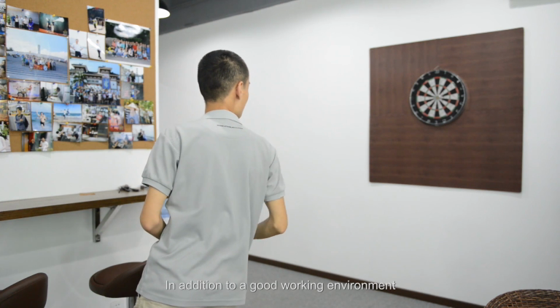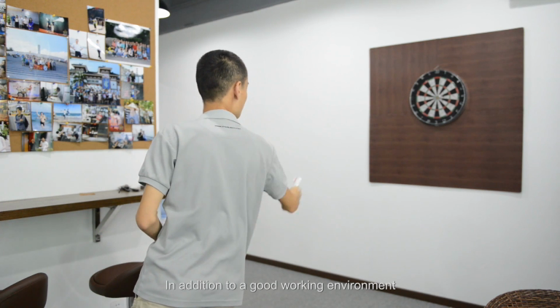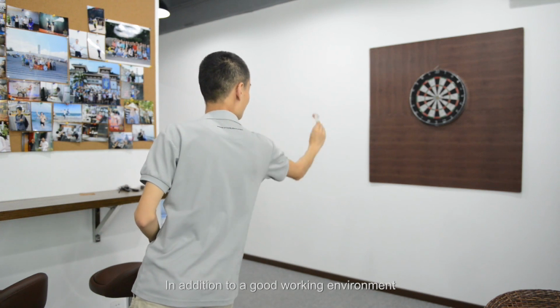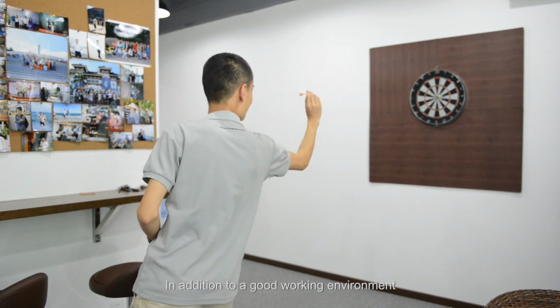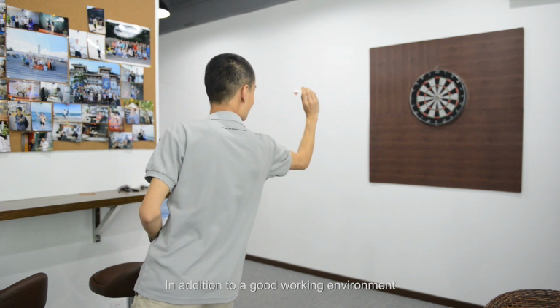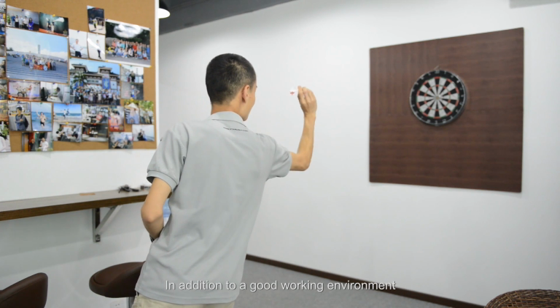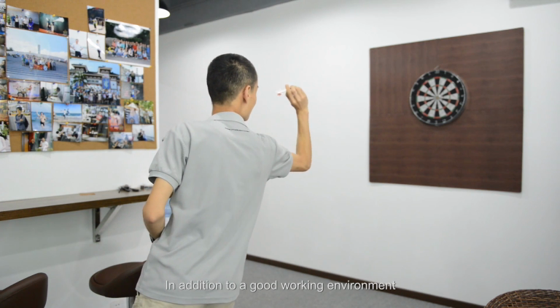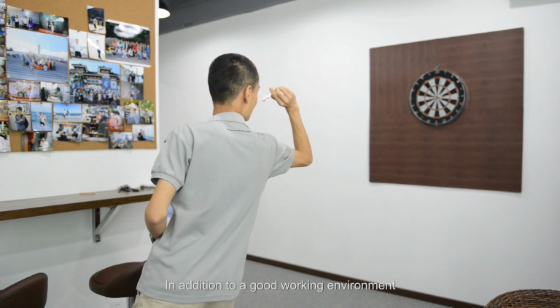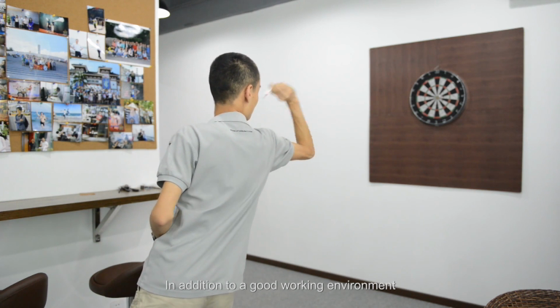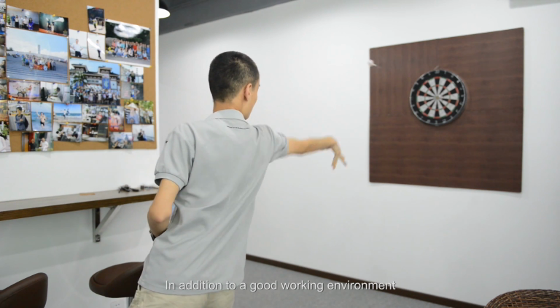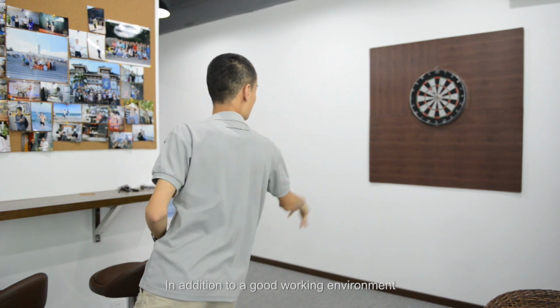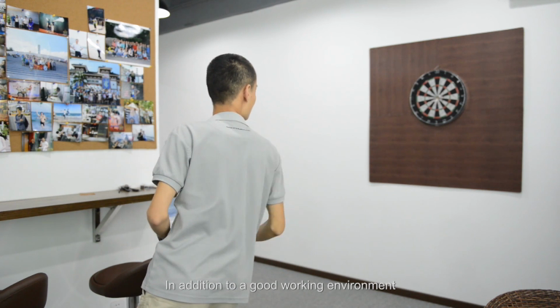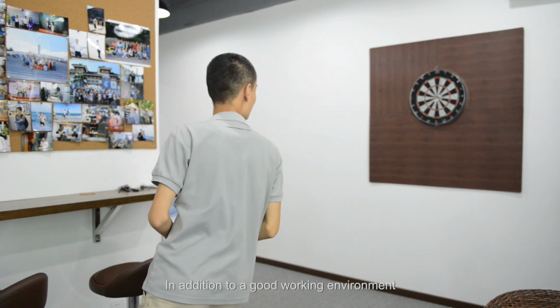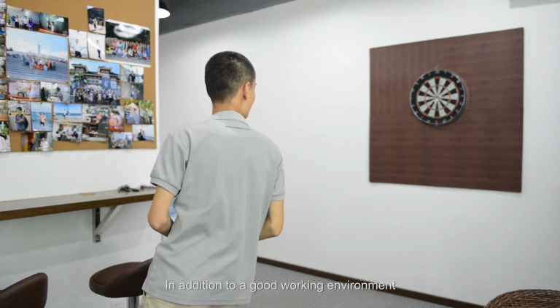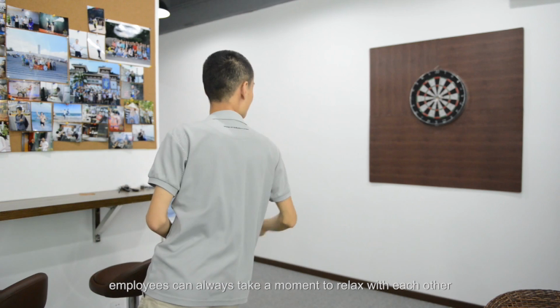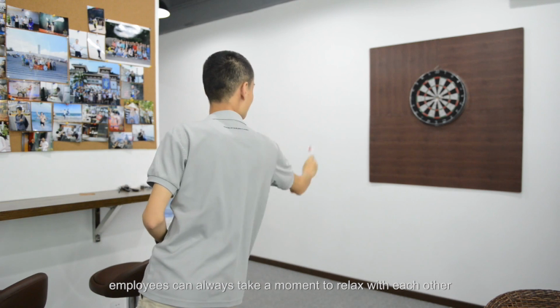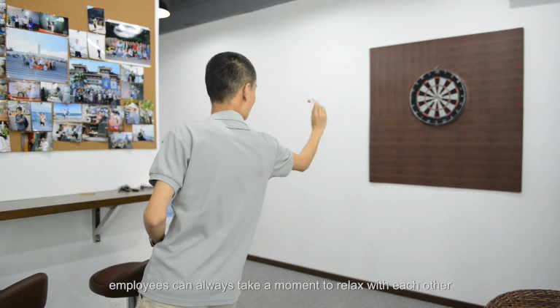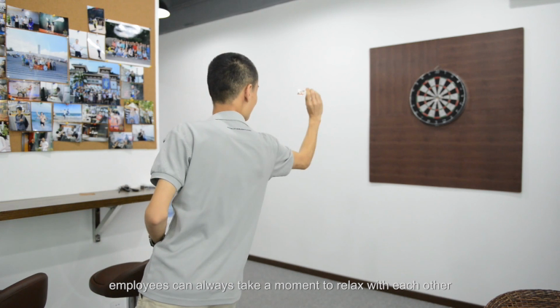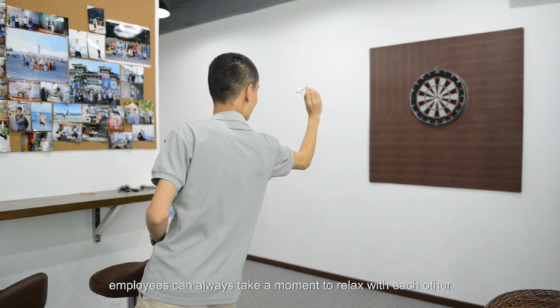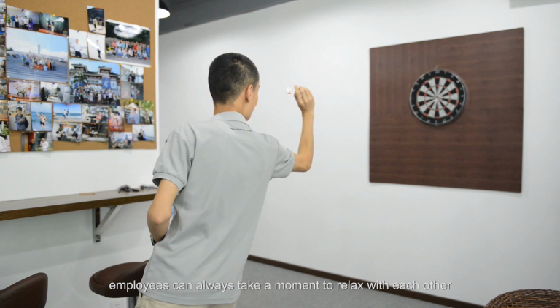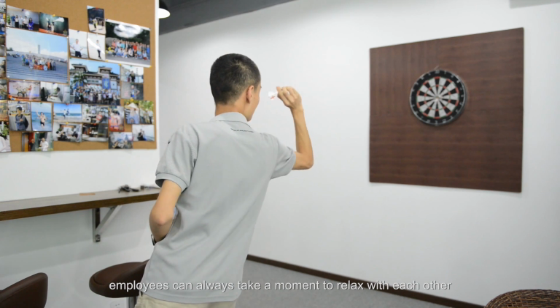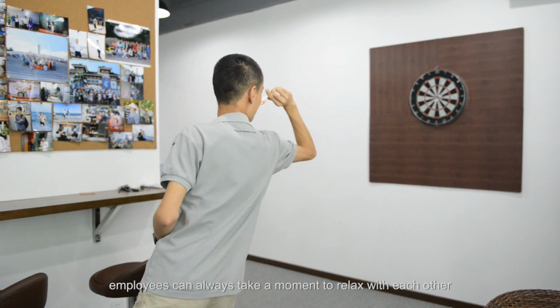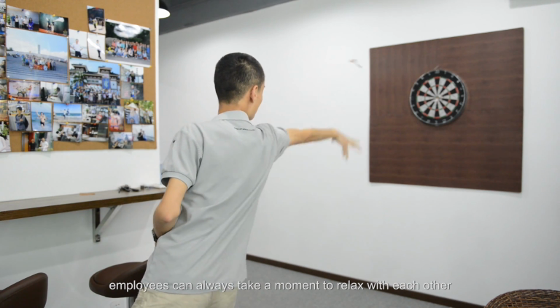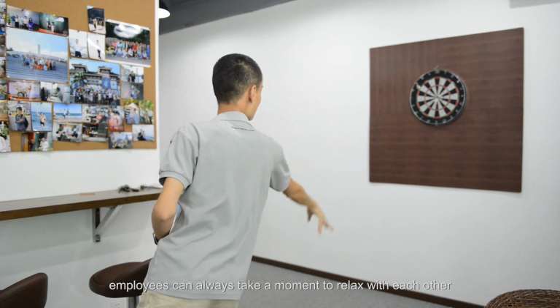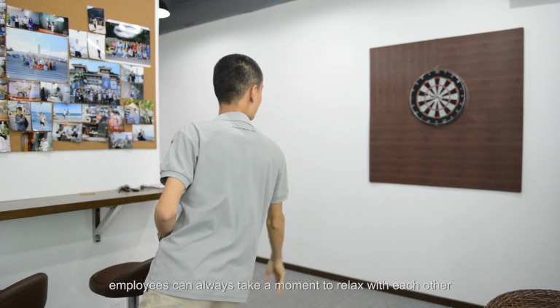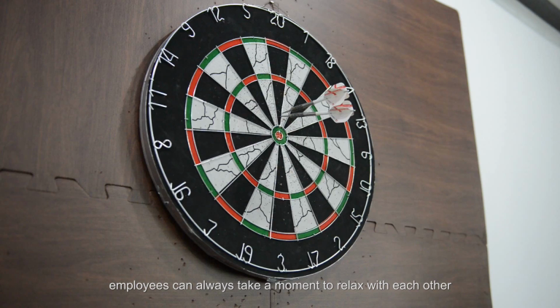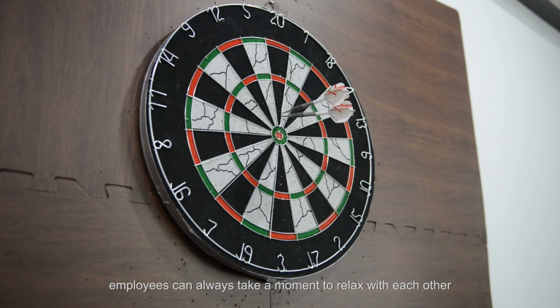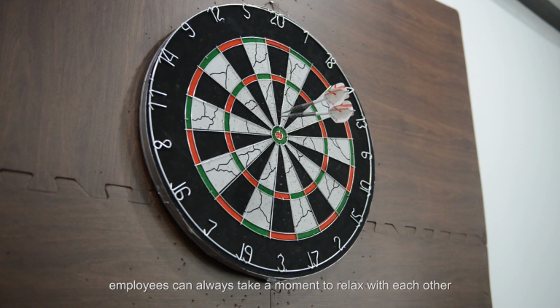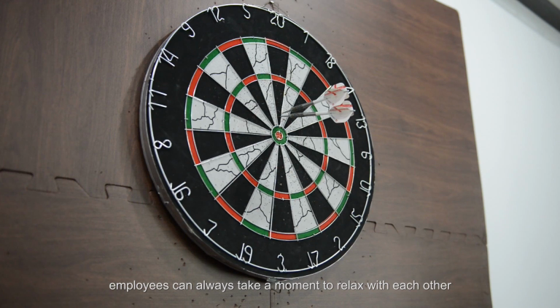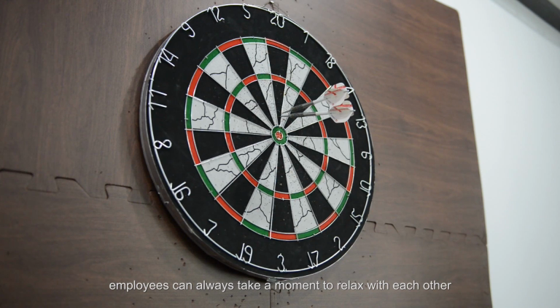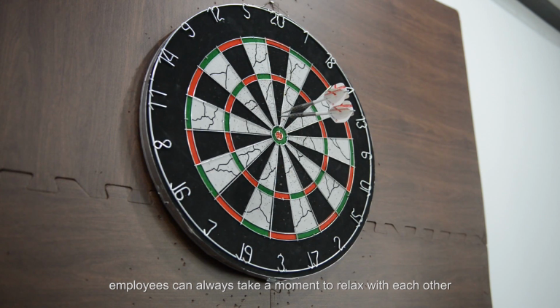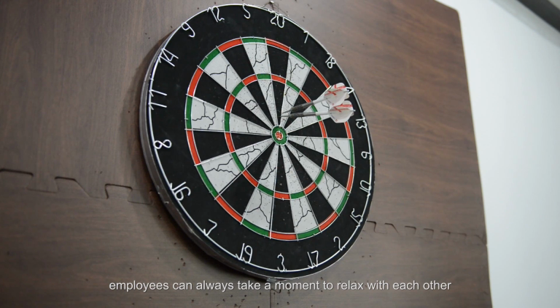In addition to a good working environment, employees can always take a moment to relax with each other.